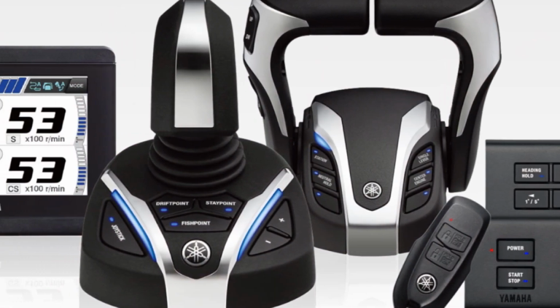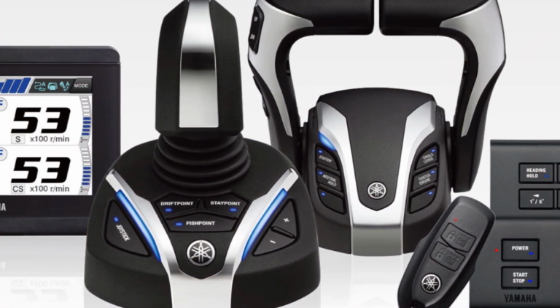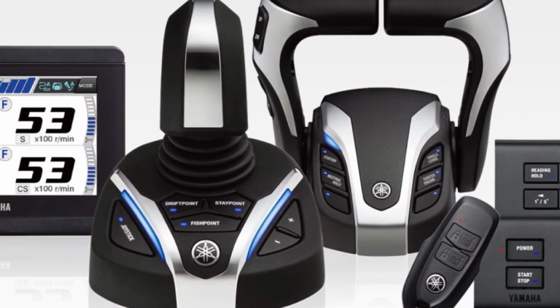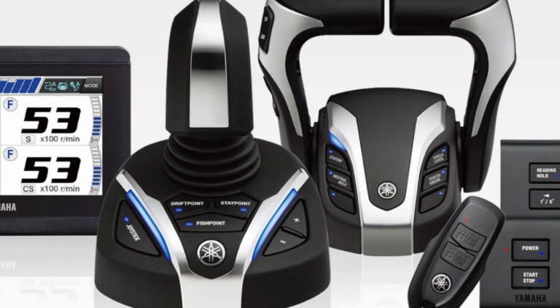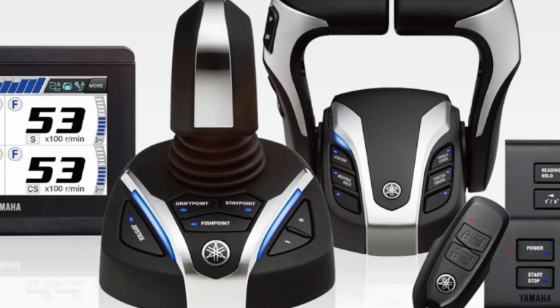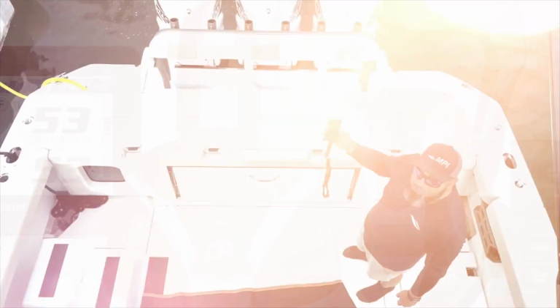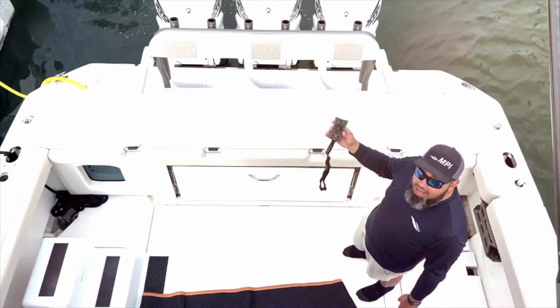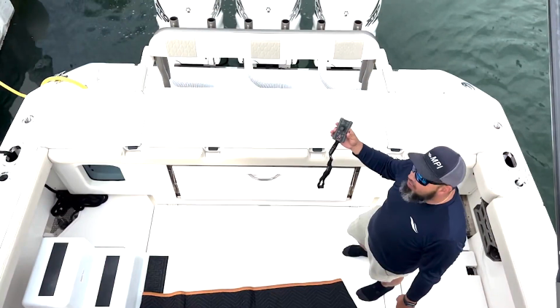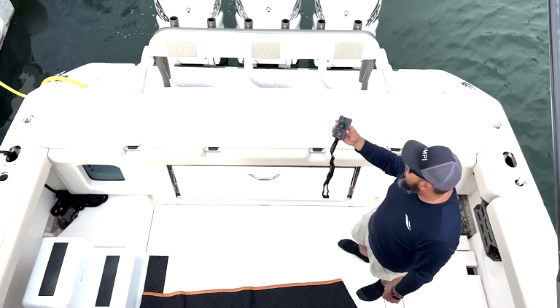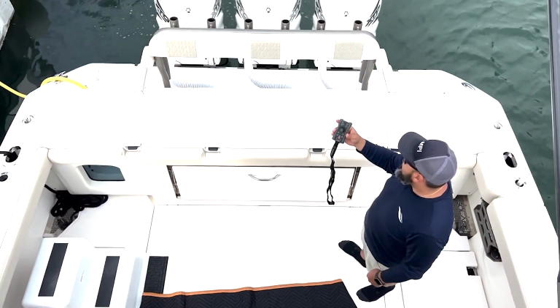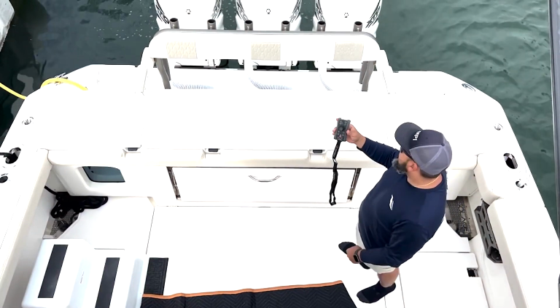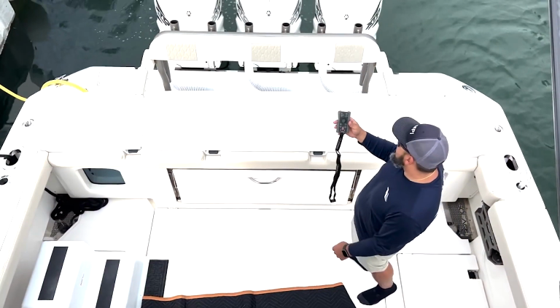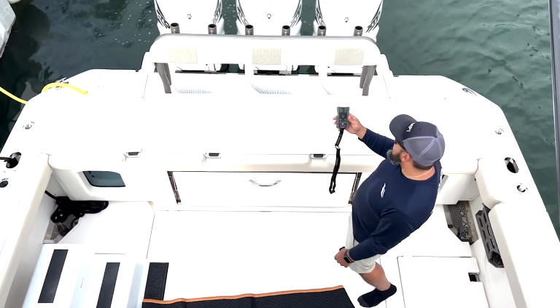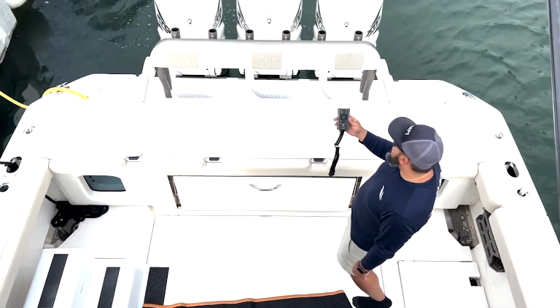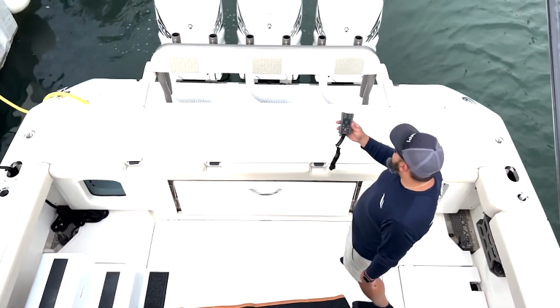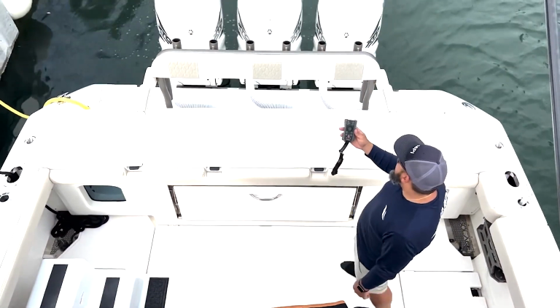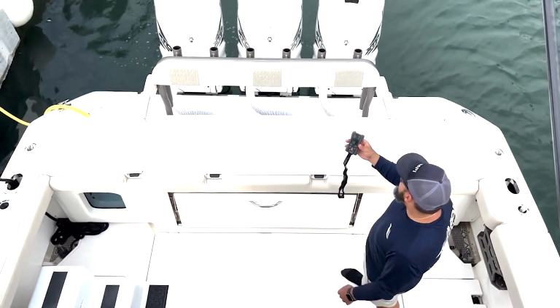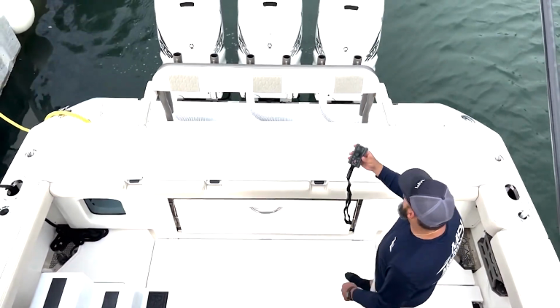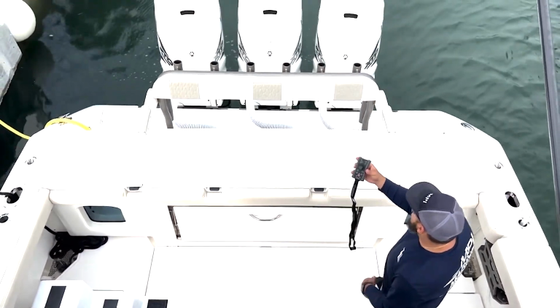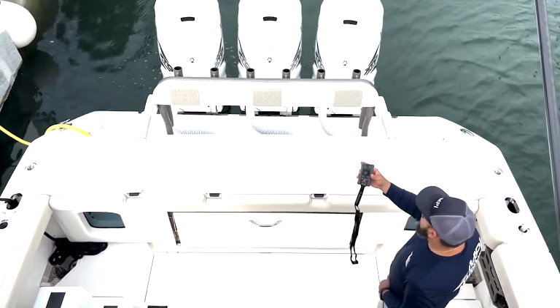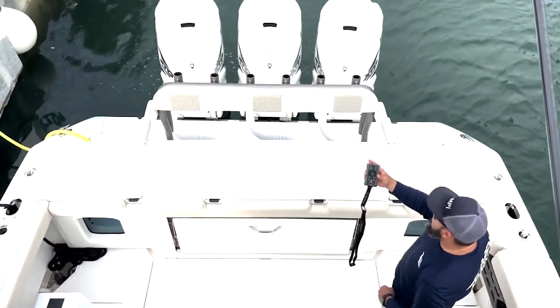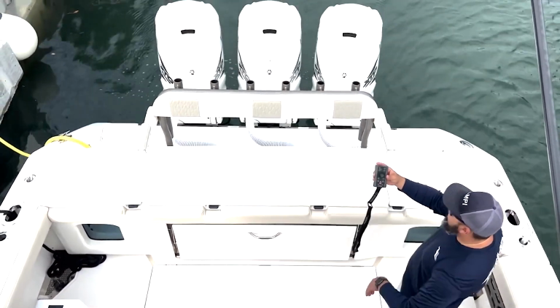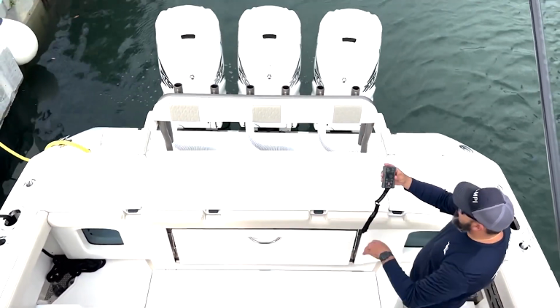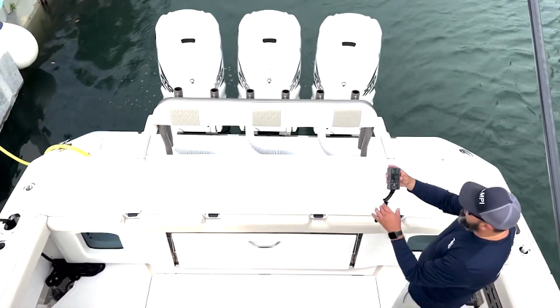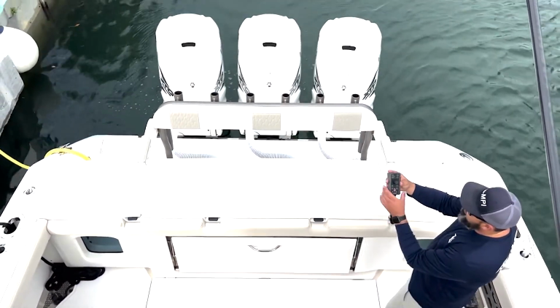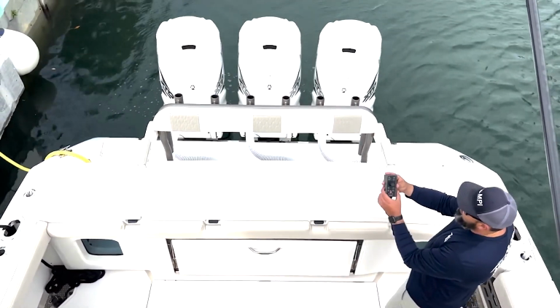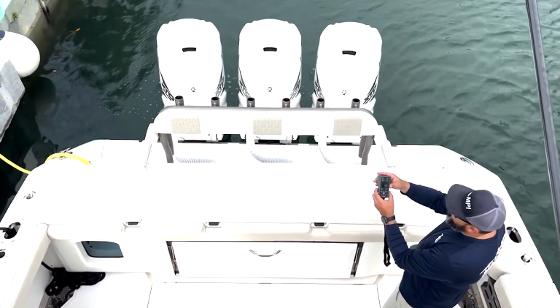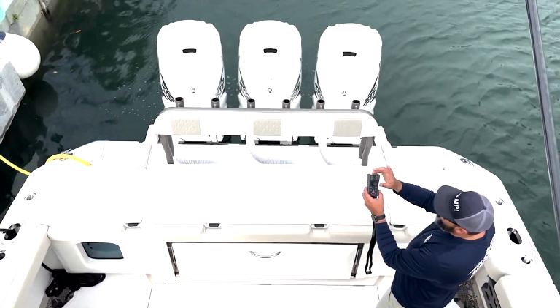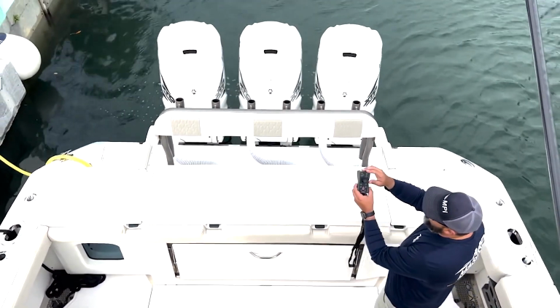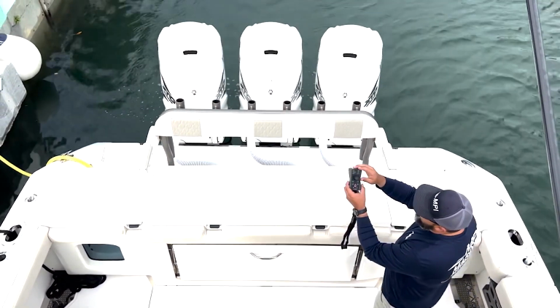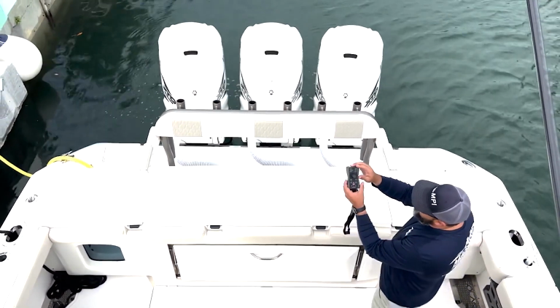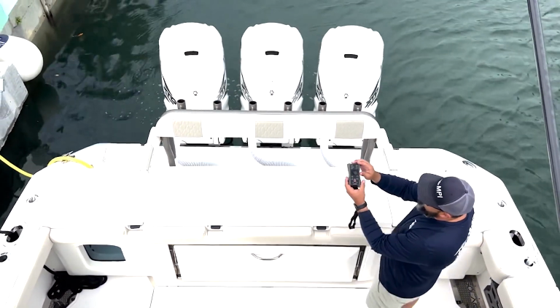So we have a Yamaha Joystick EX with a Dockmate wireless remote control system.